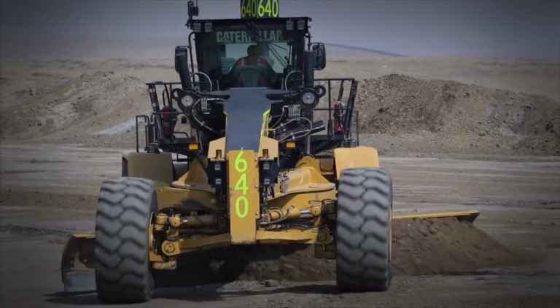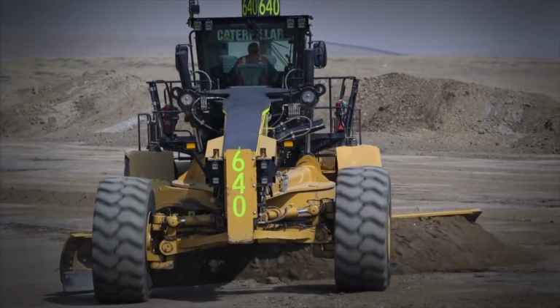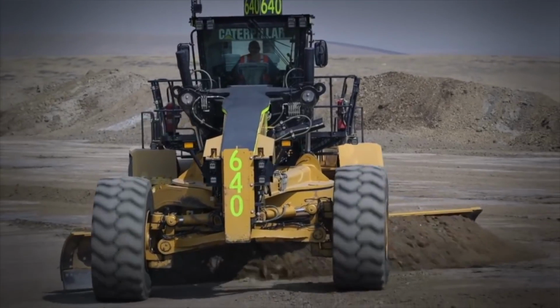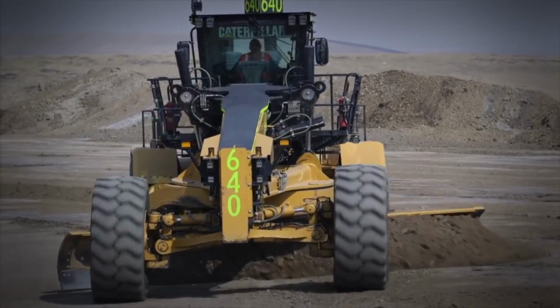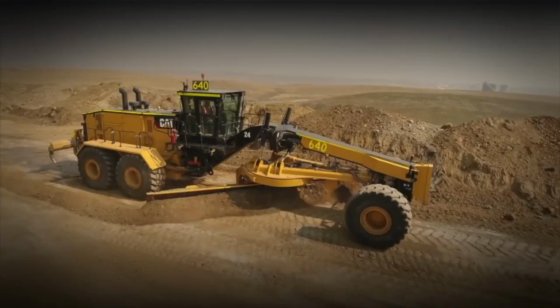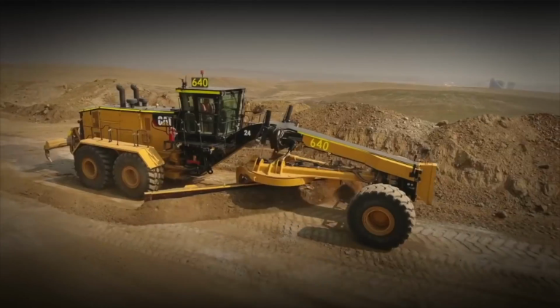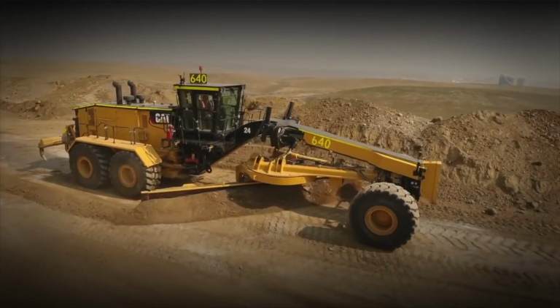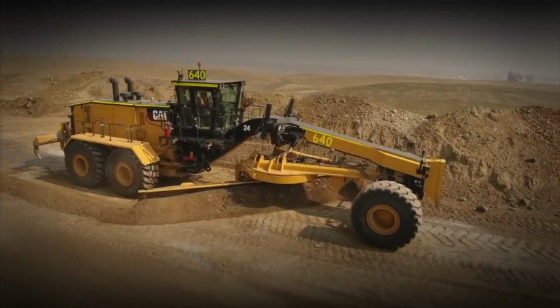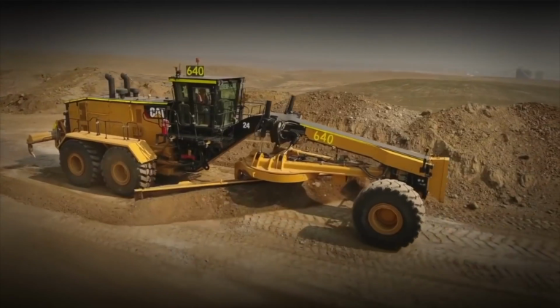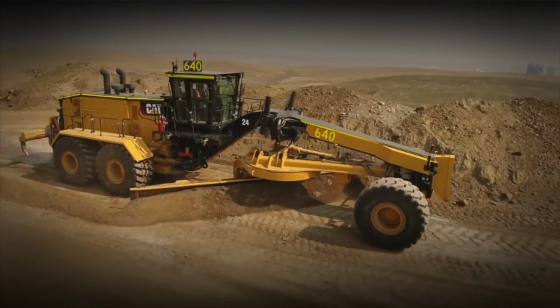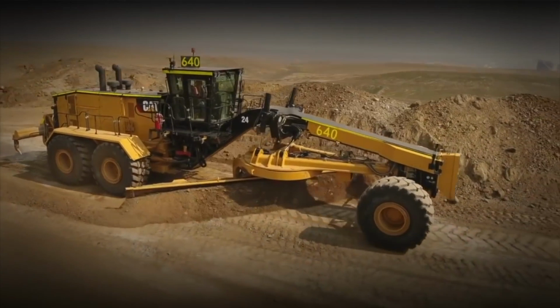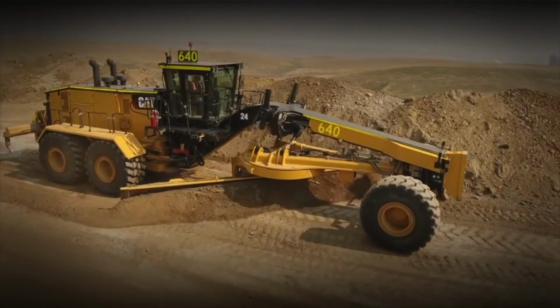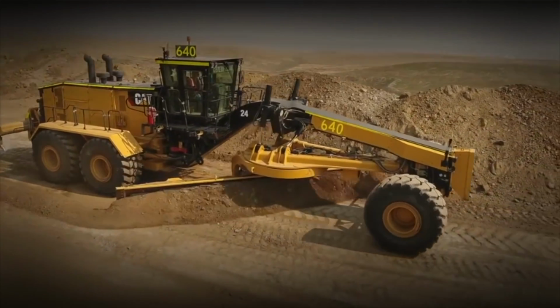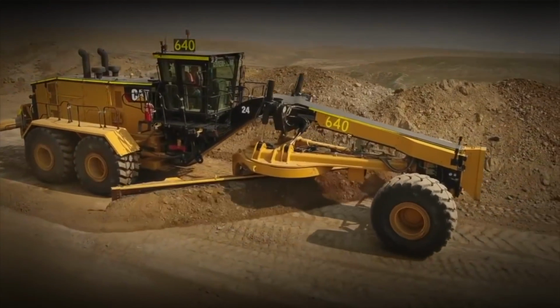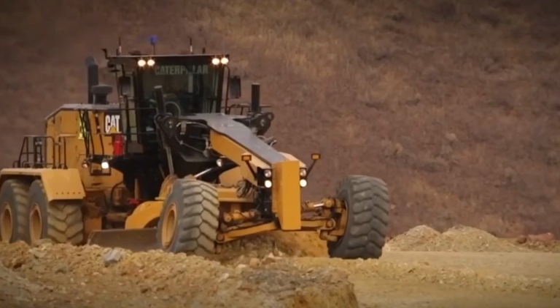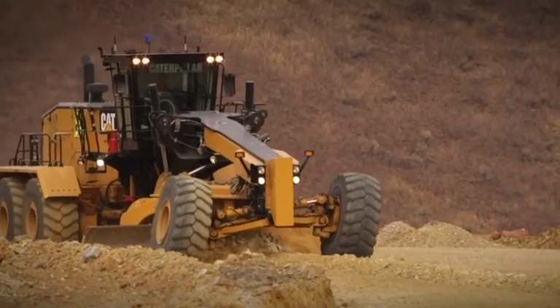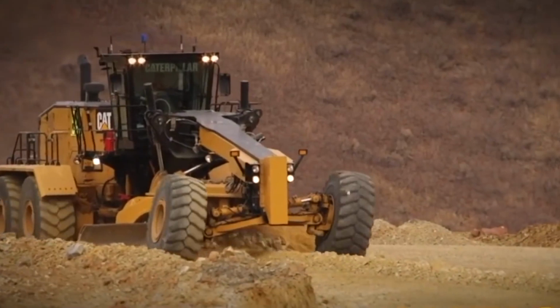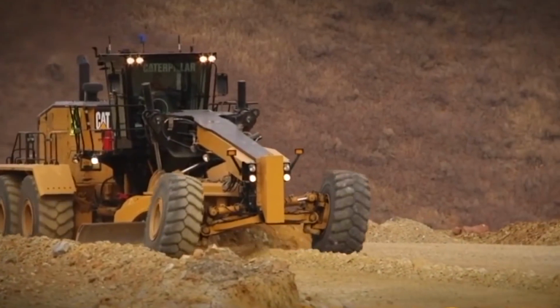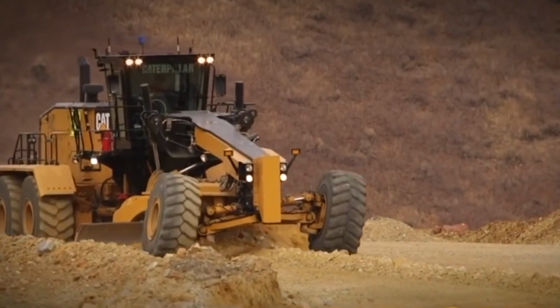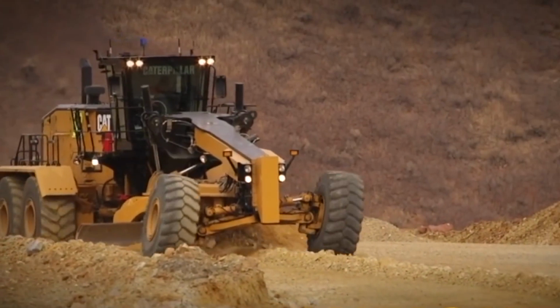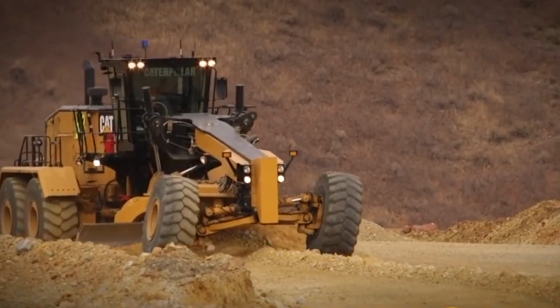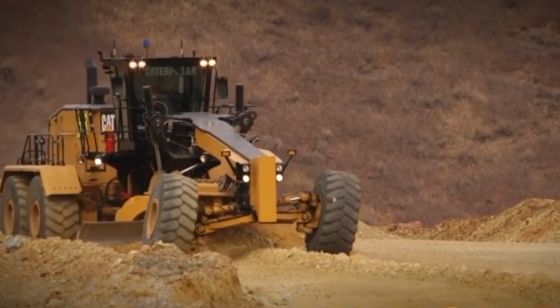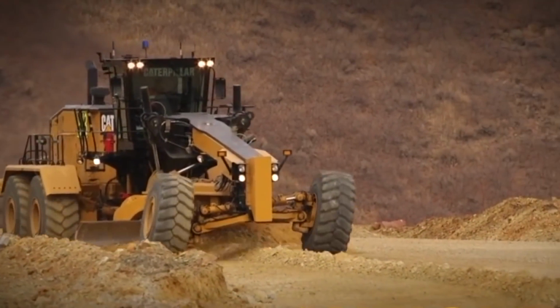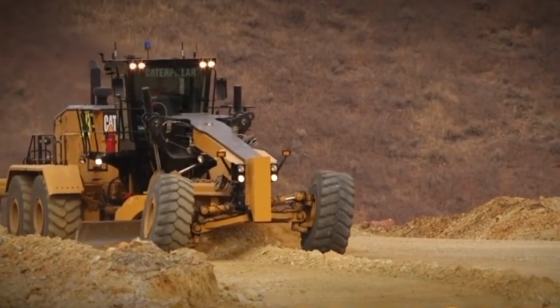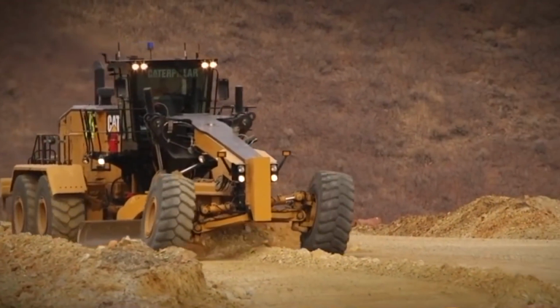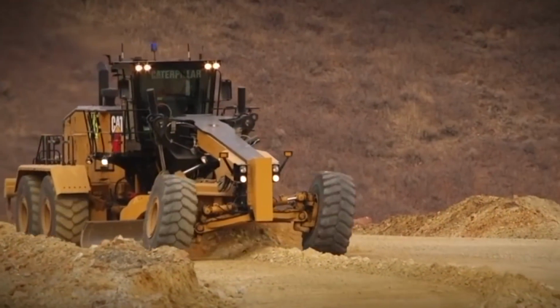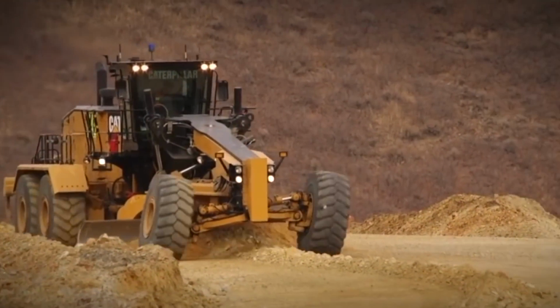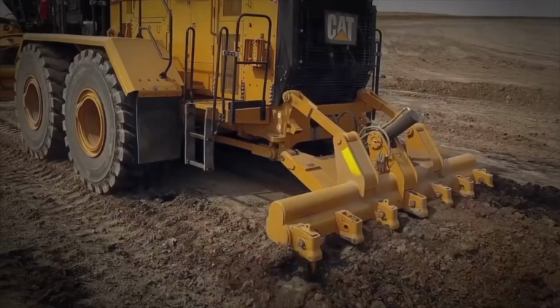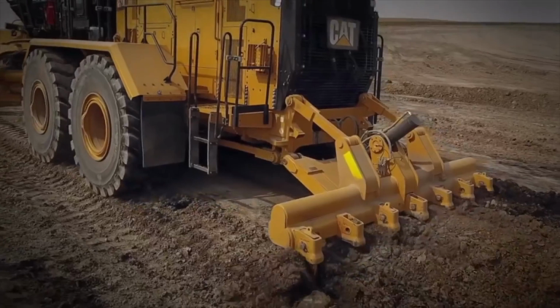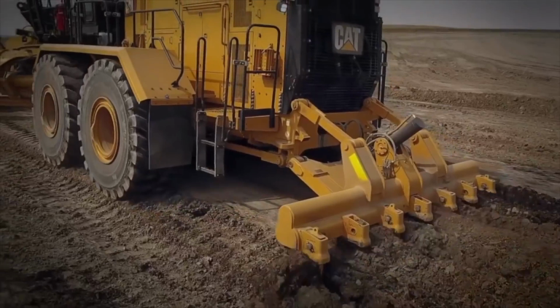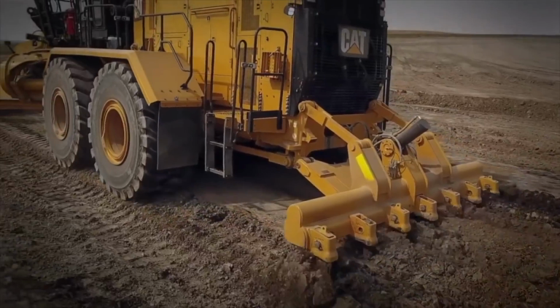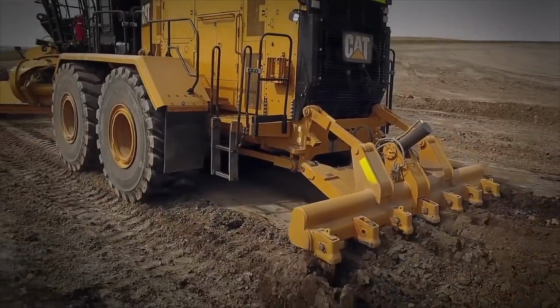It can reach a top speed of 26 miles per hour, and with a fuel tank that can hold 240 gallons, this machine is ready to roll for a good long while.